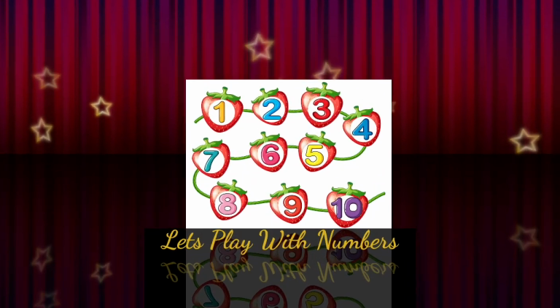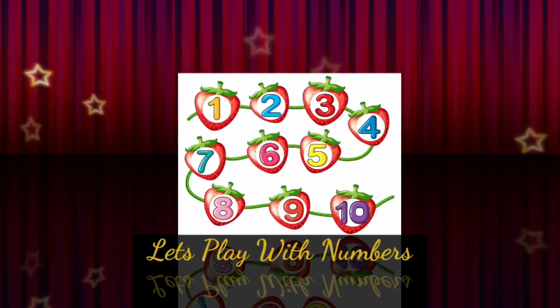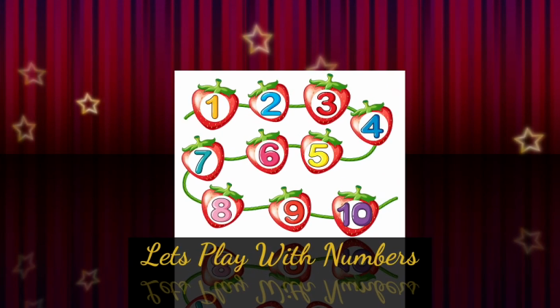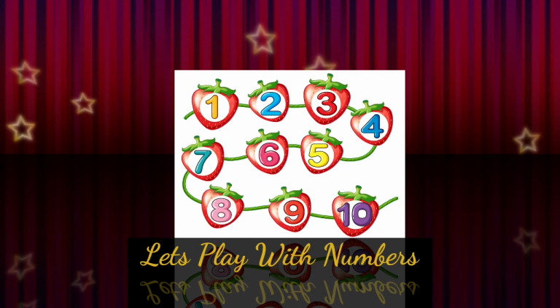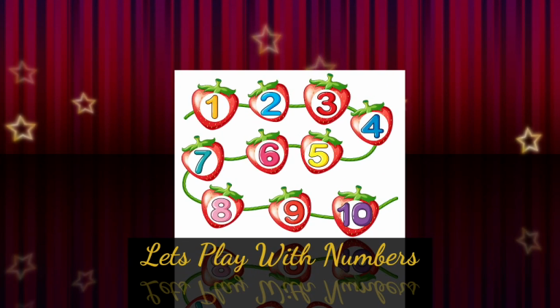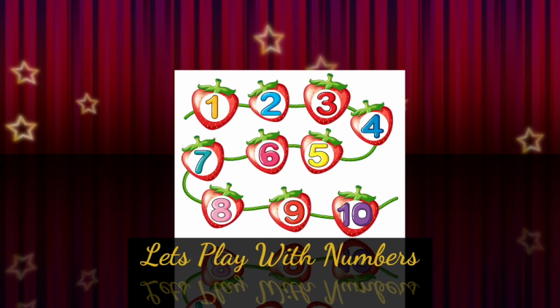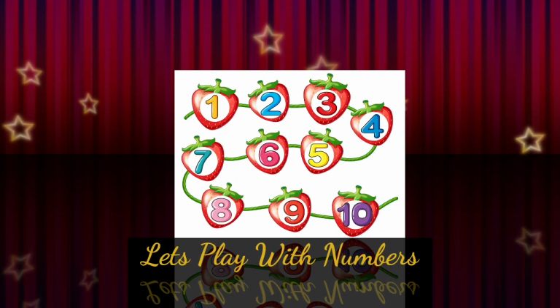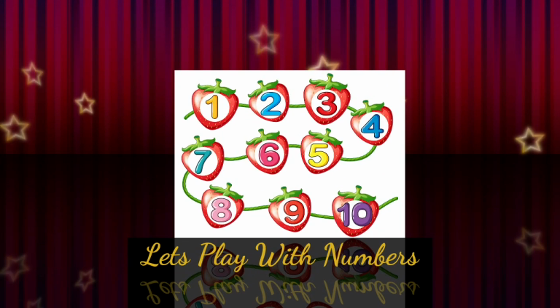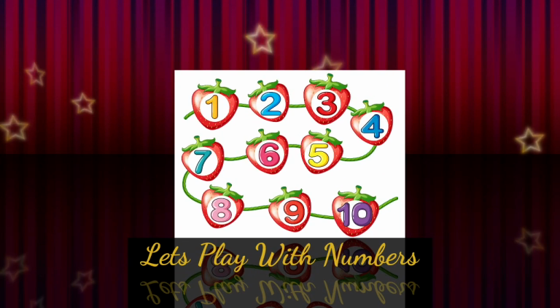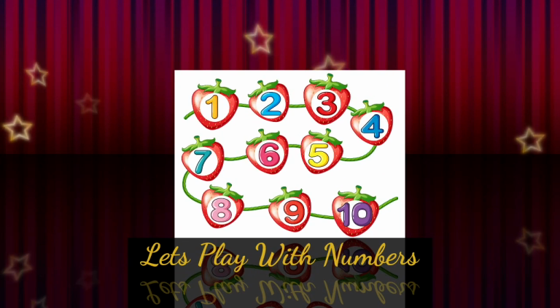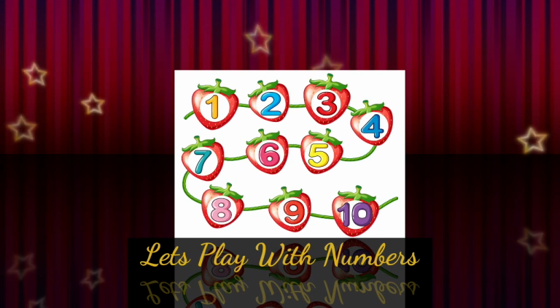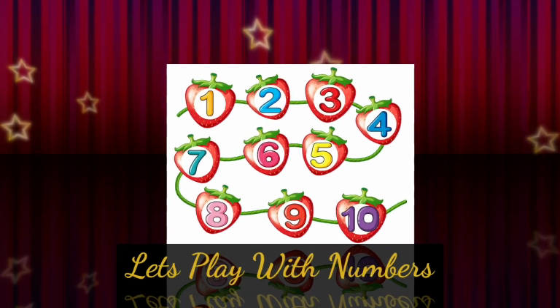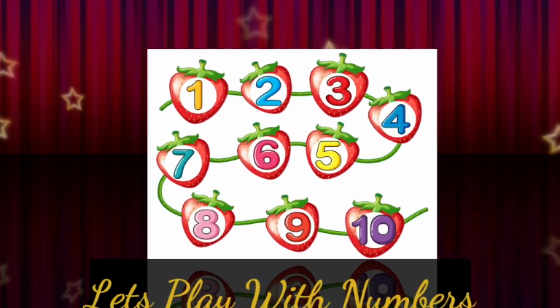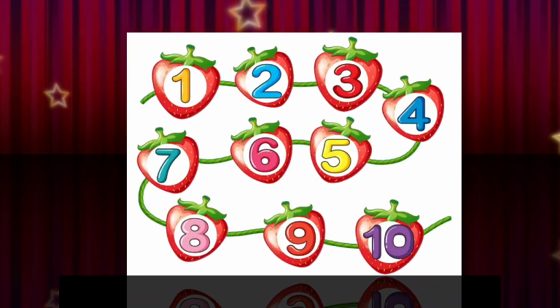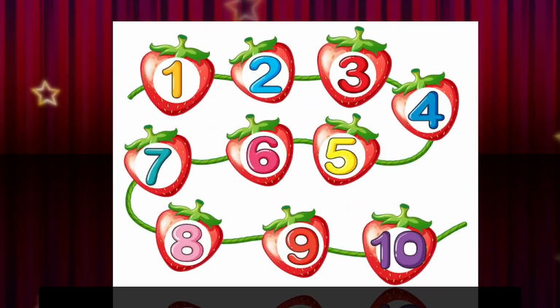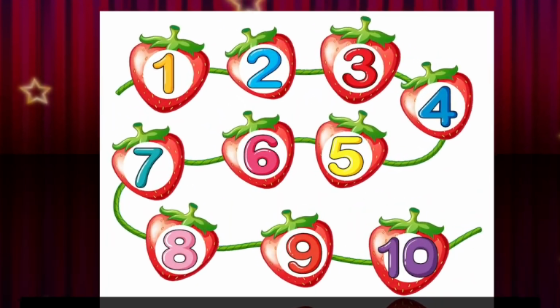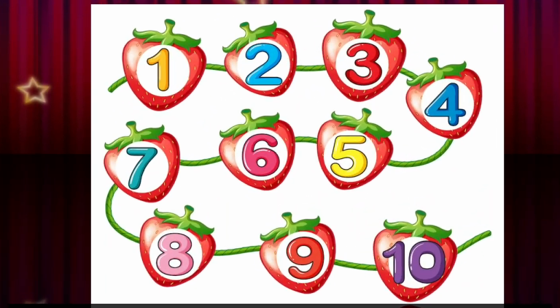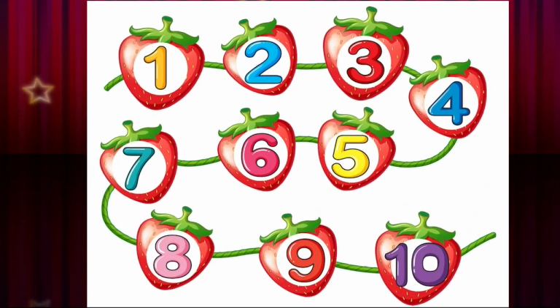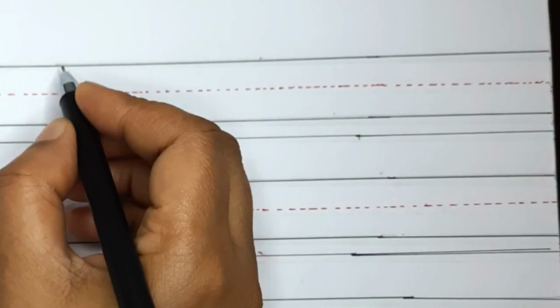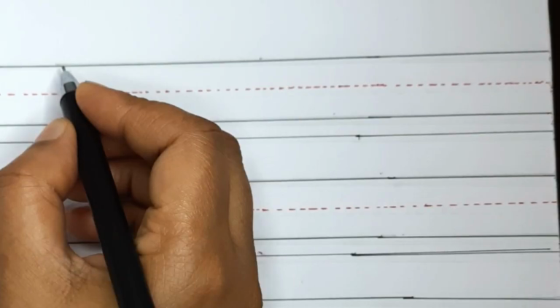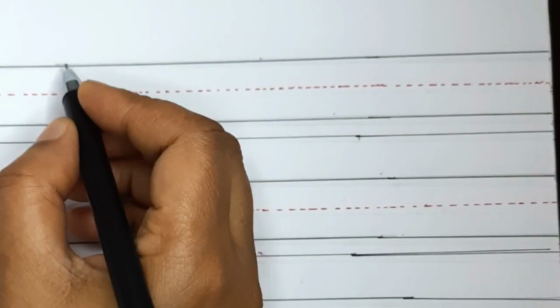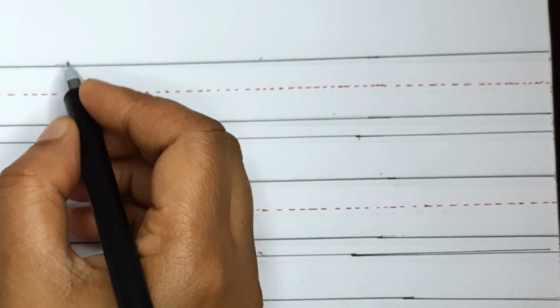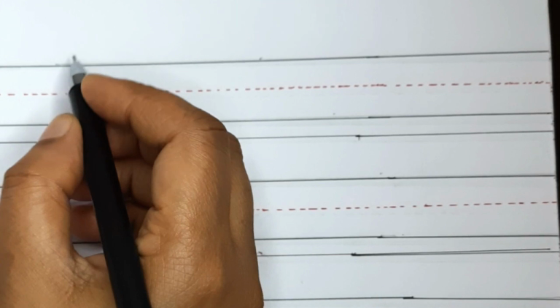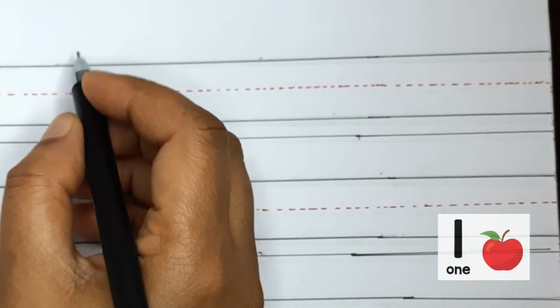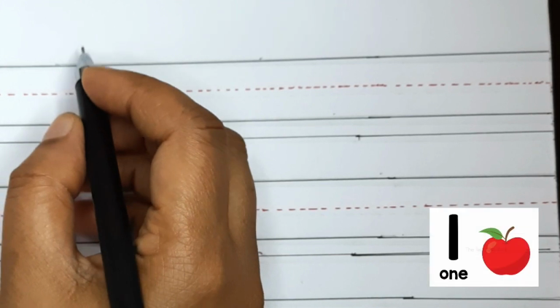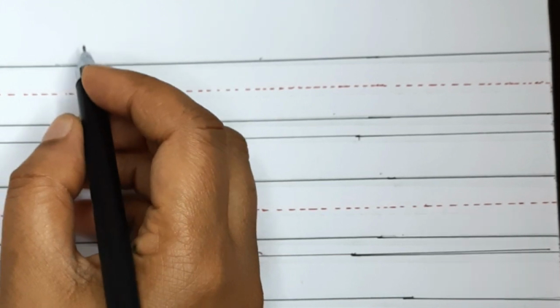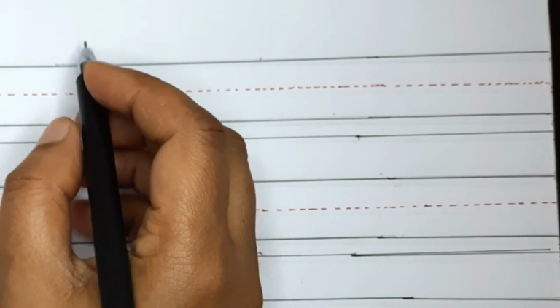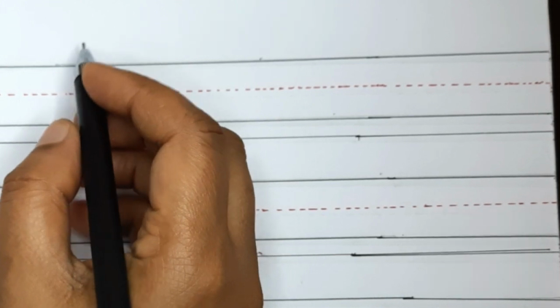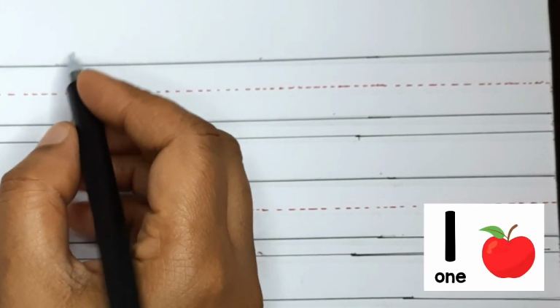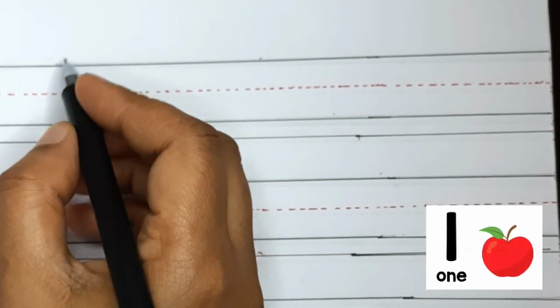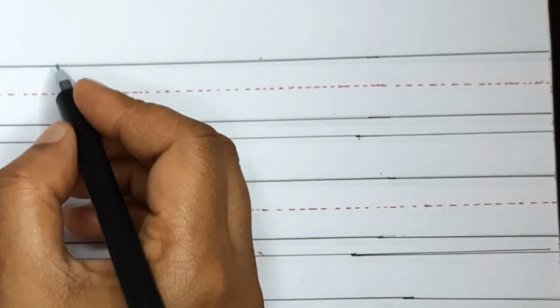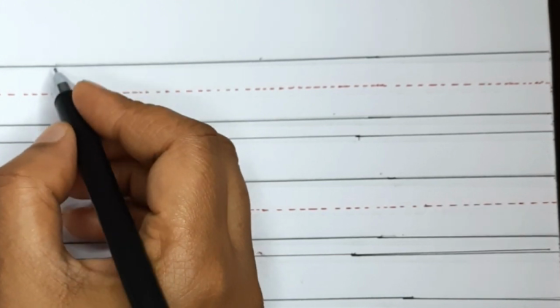Hi kids, welcome to the classroom of Kids Boon. Let's learn how to write the numbers 1 to 10.